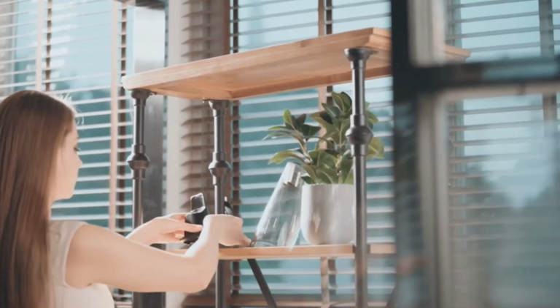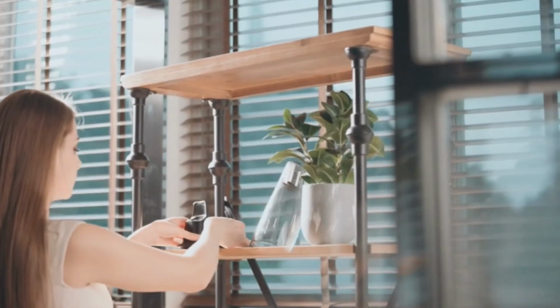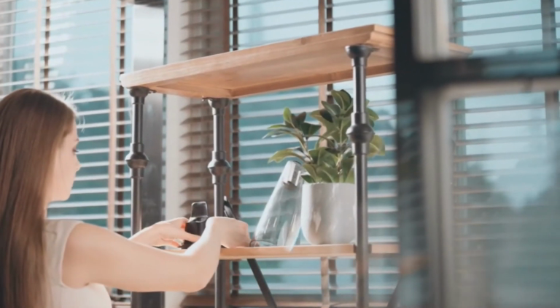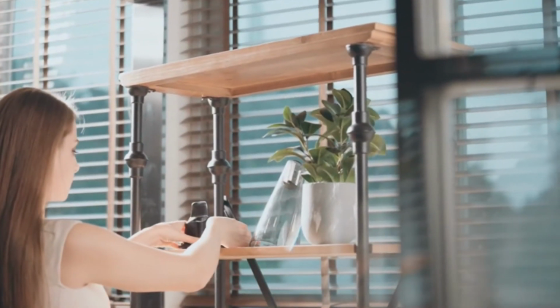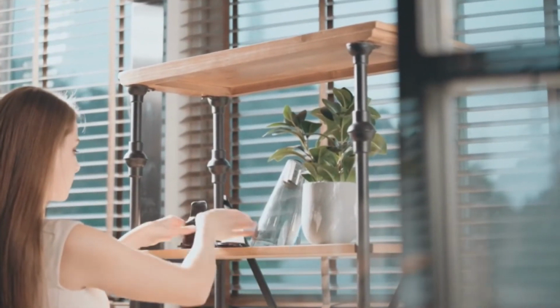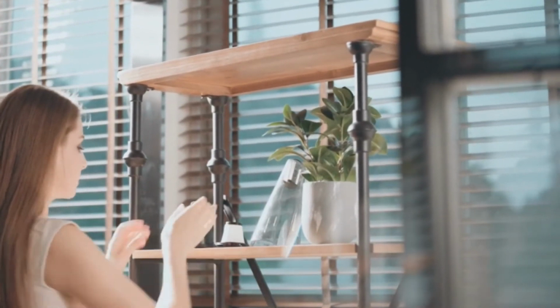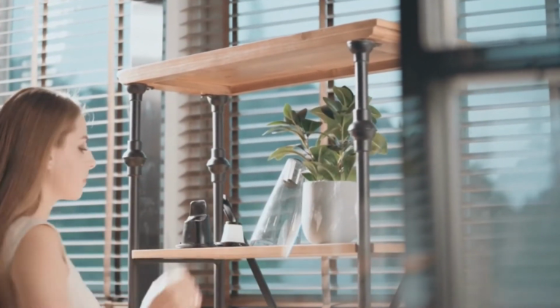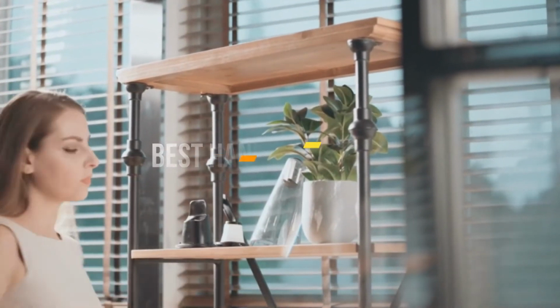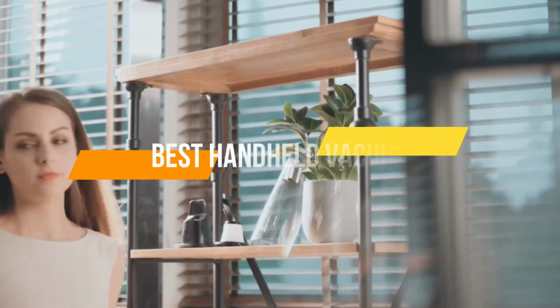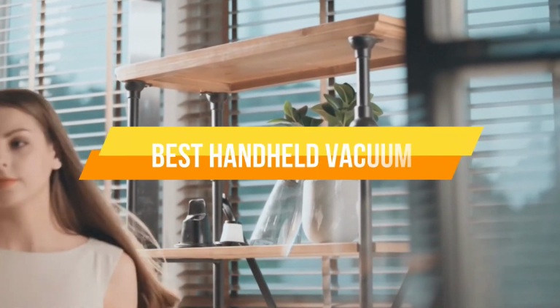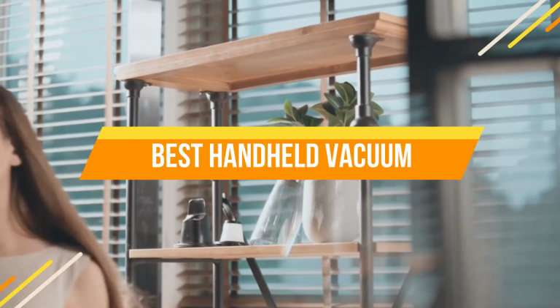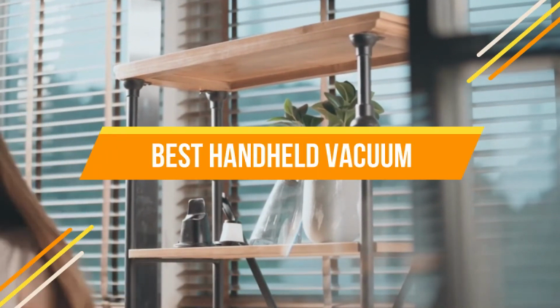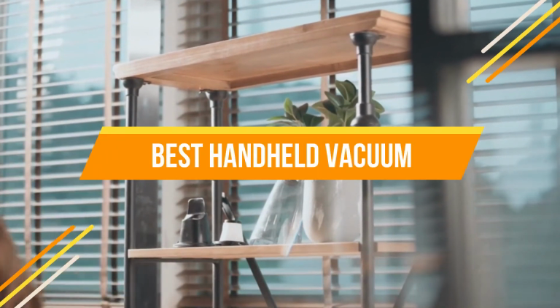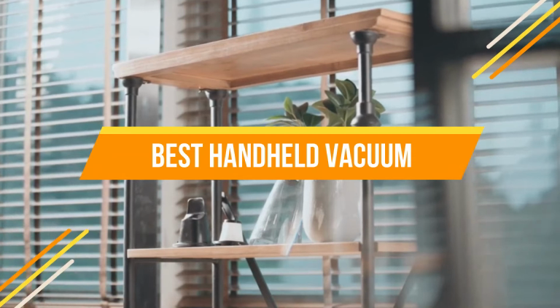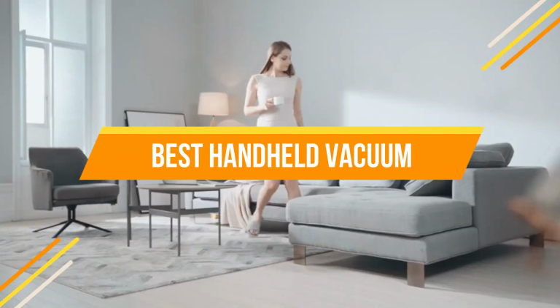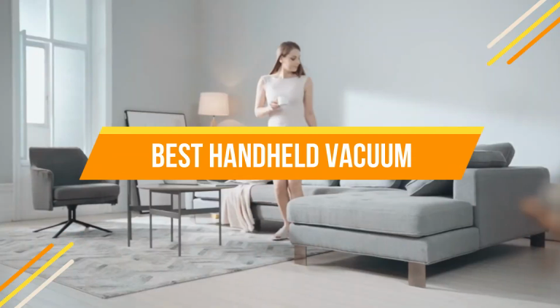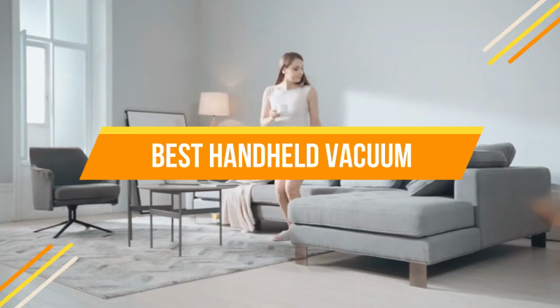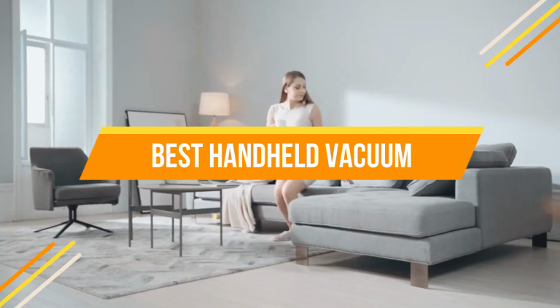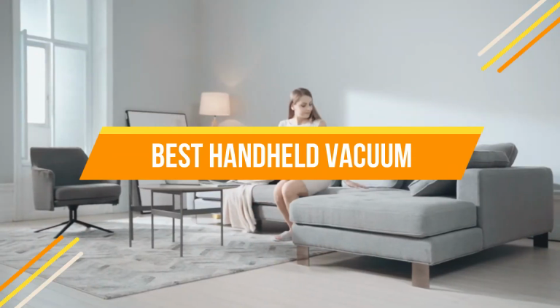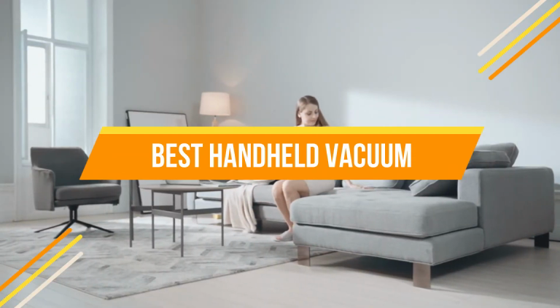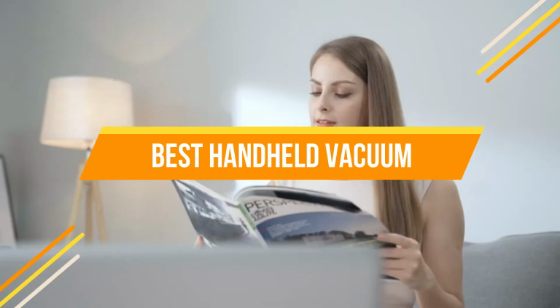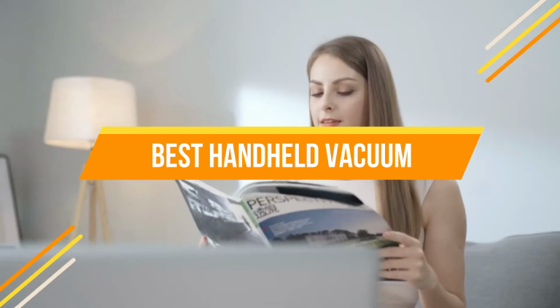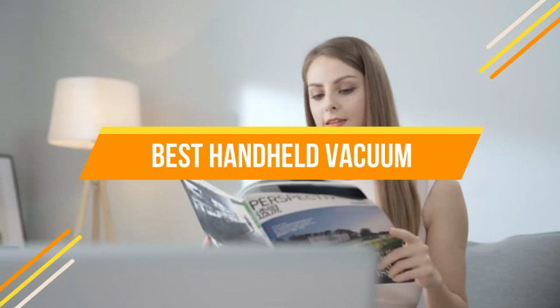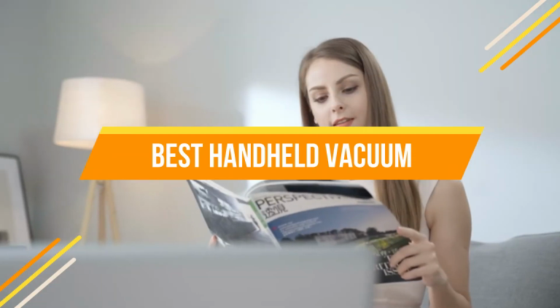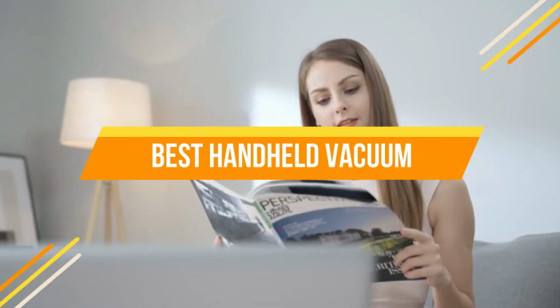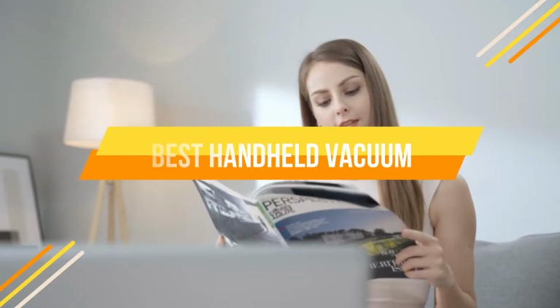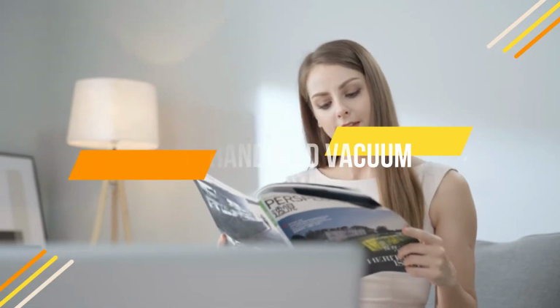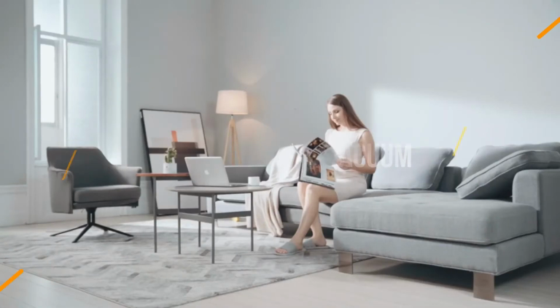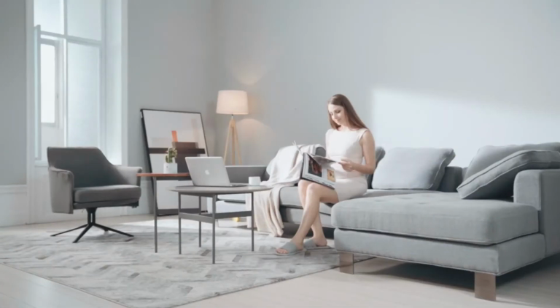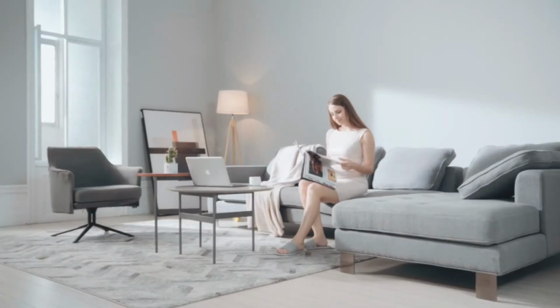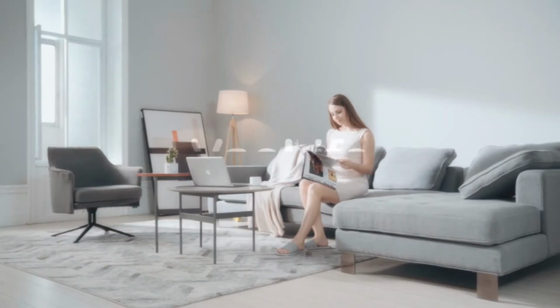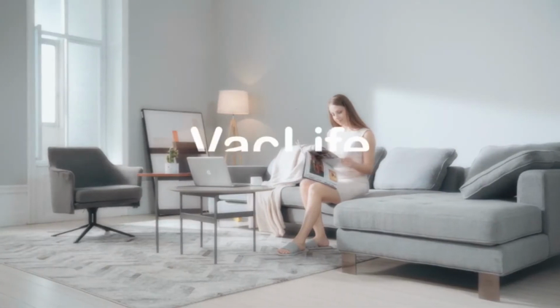In today's video, we will show you the top 5 best handheld vacuums. Let's get started.